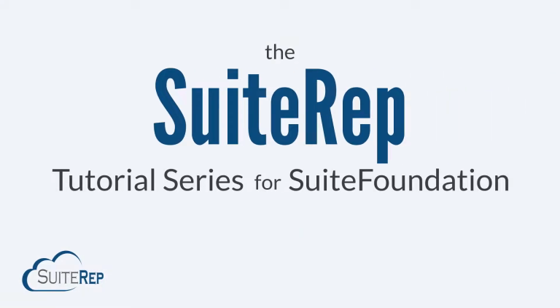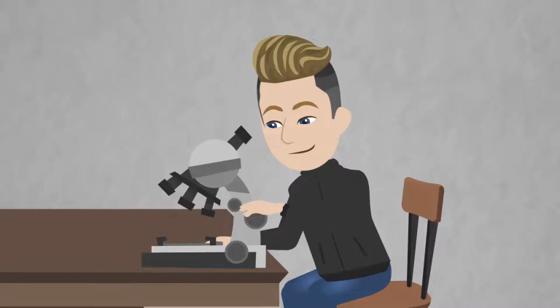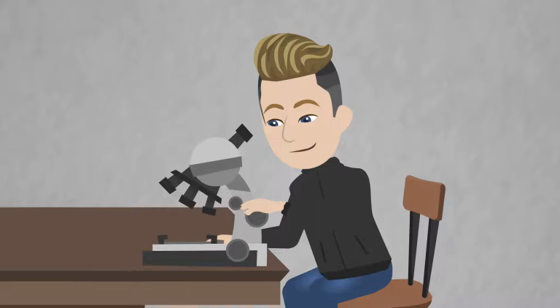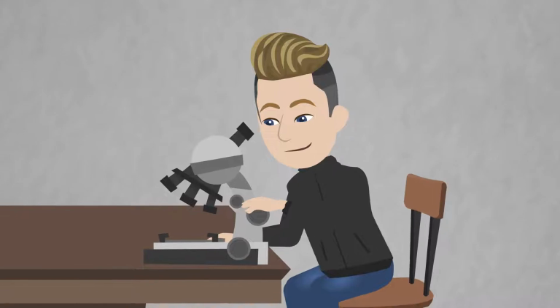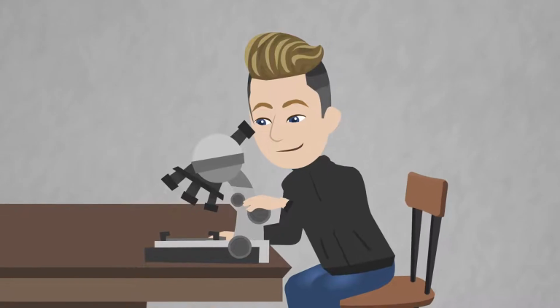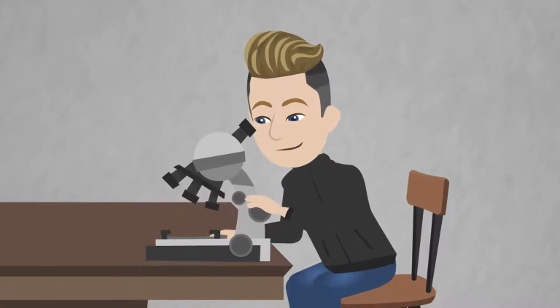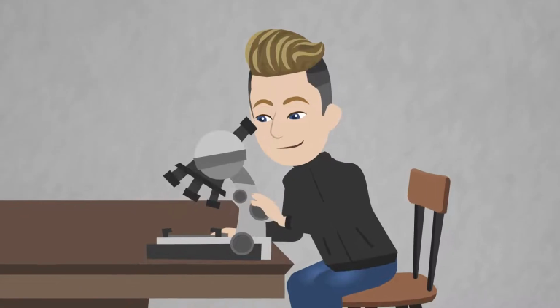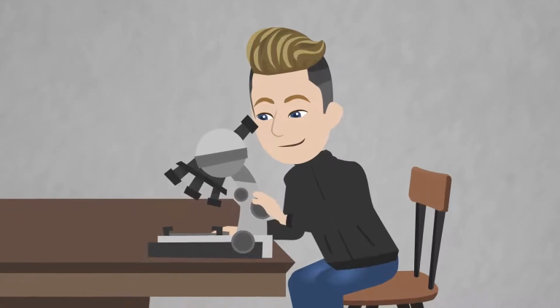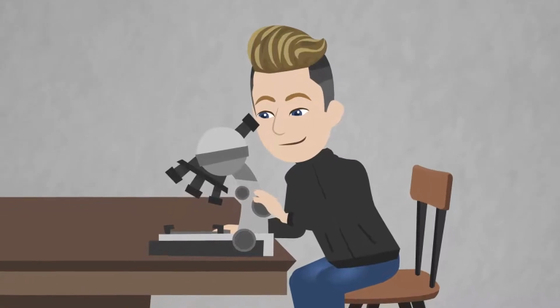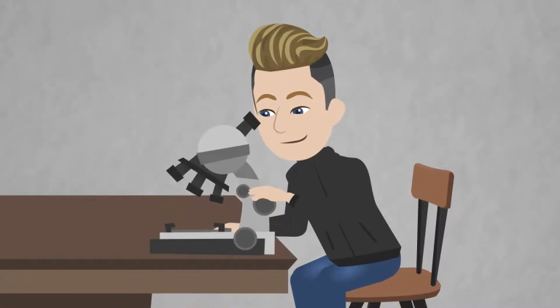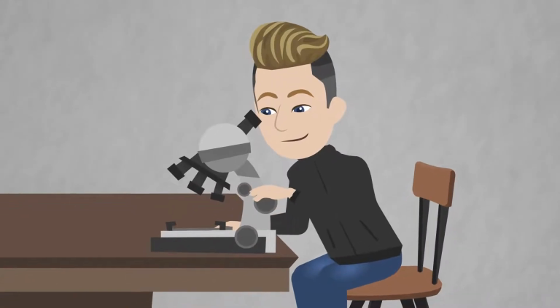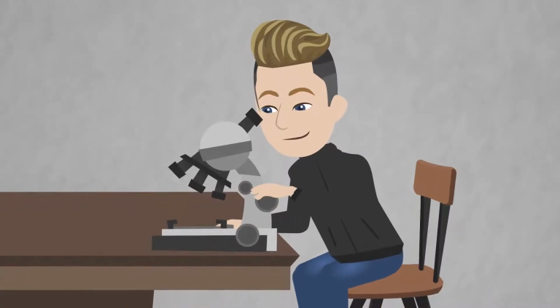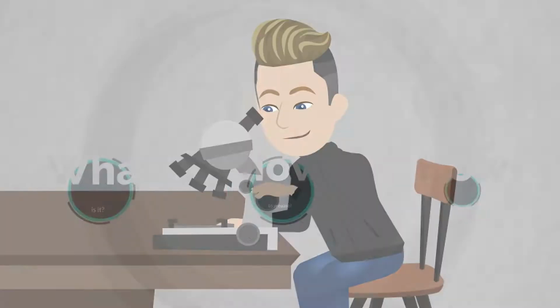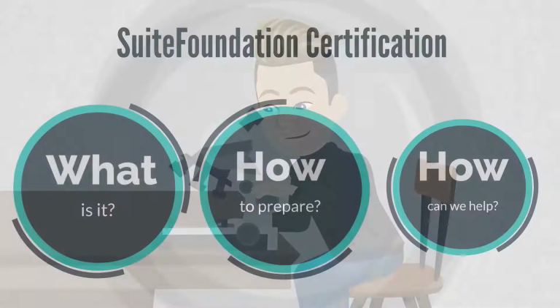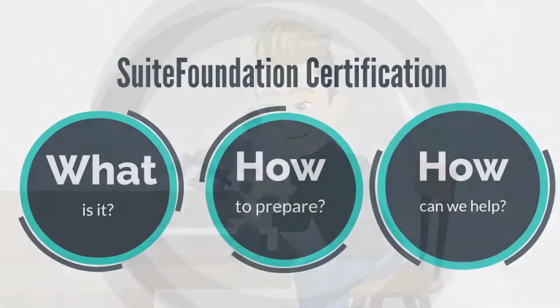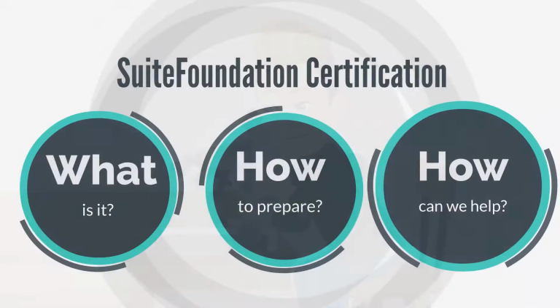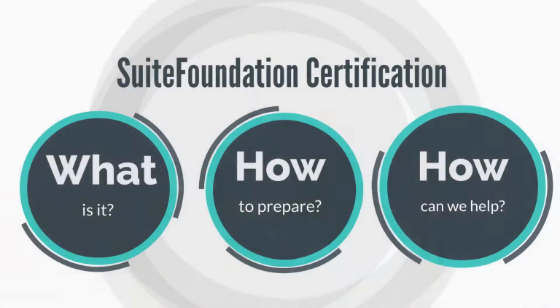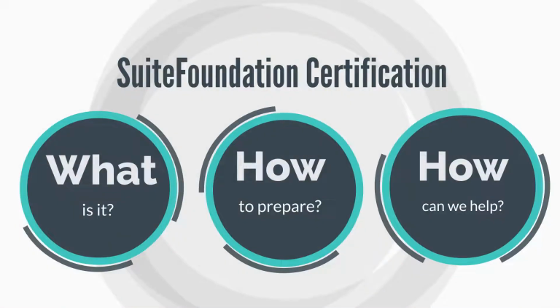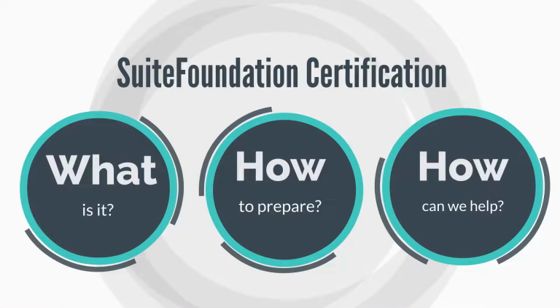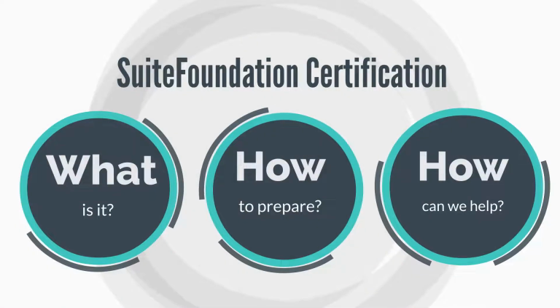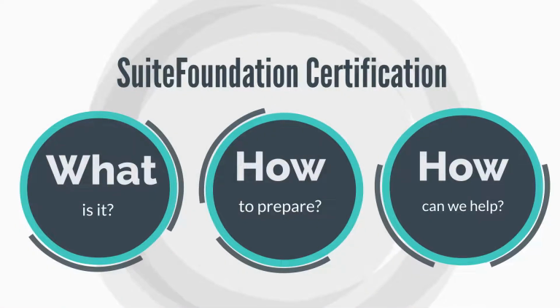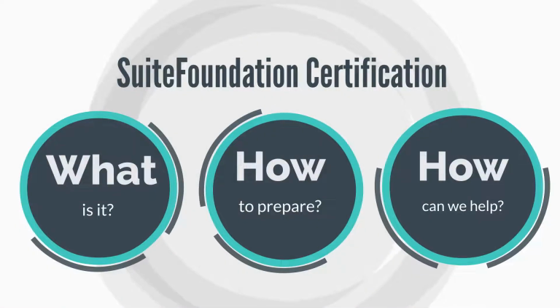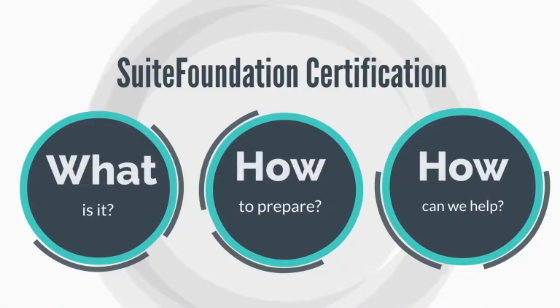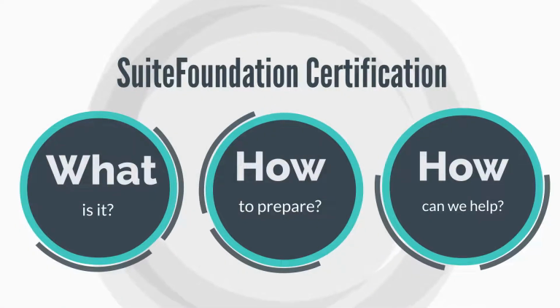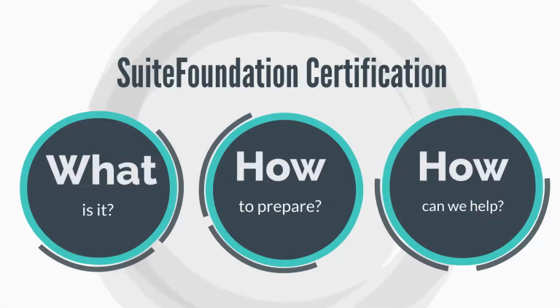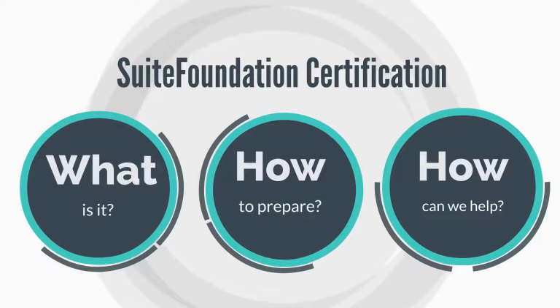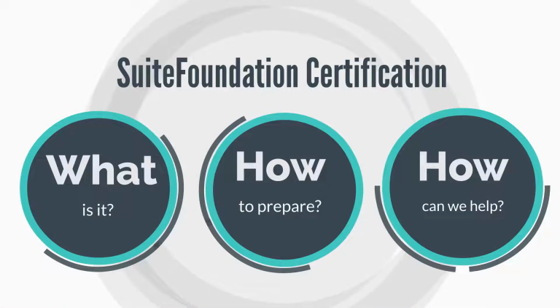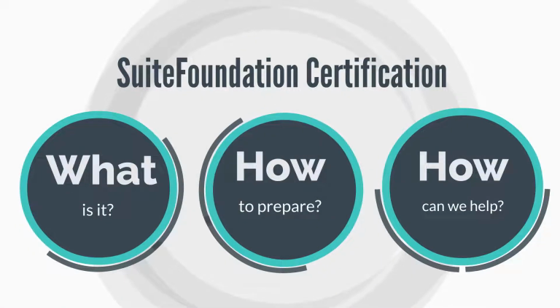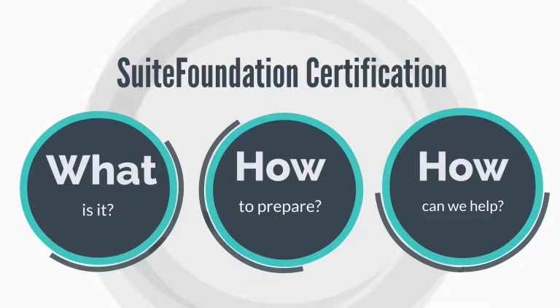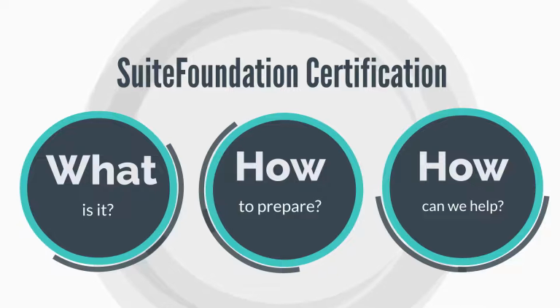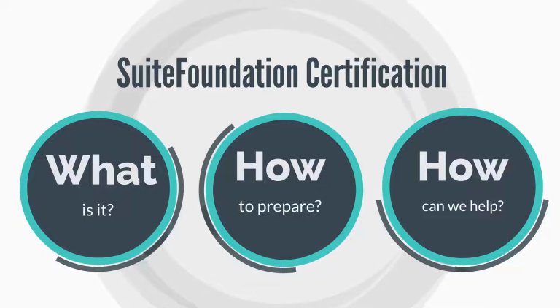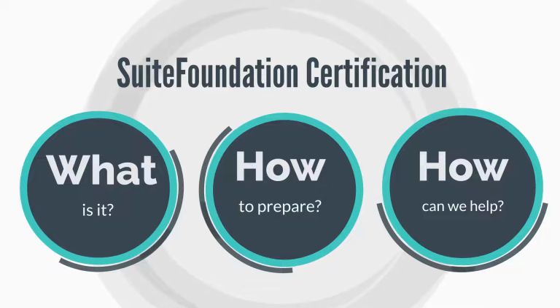Let's take a quick look at the certification — what it is, how you can prepare for it, and how SuiteRep can support you in the process.